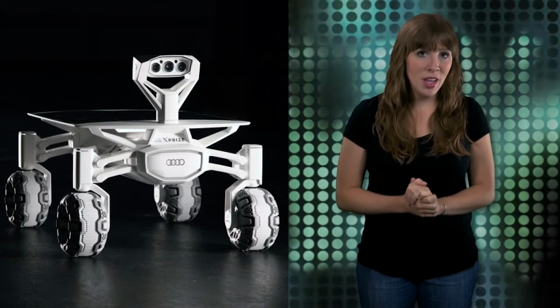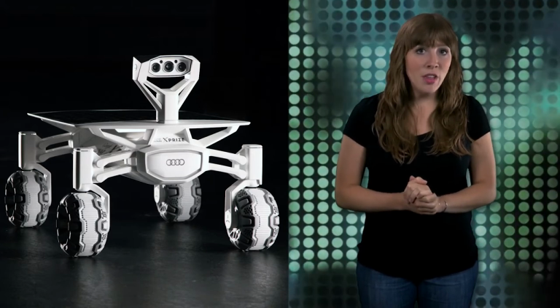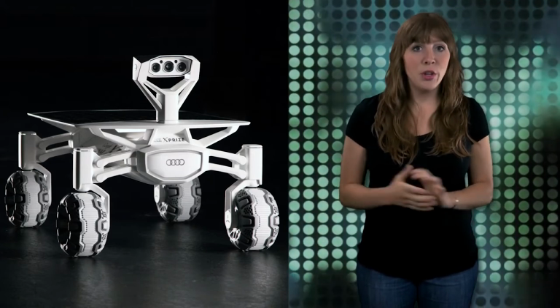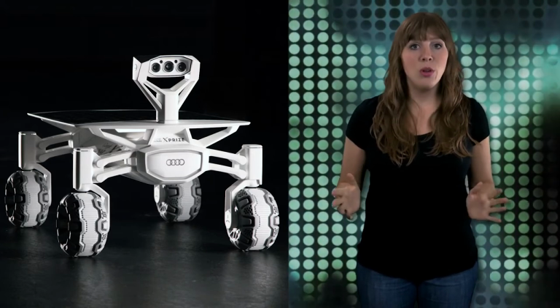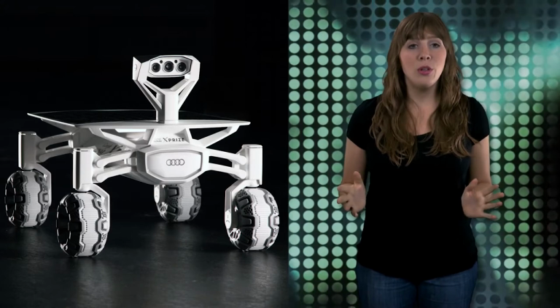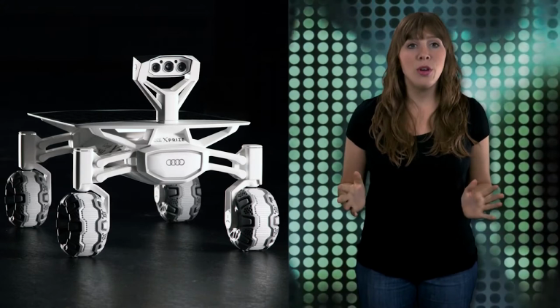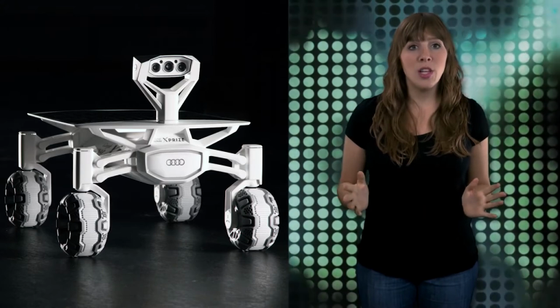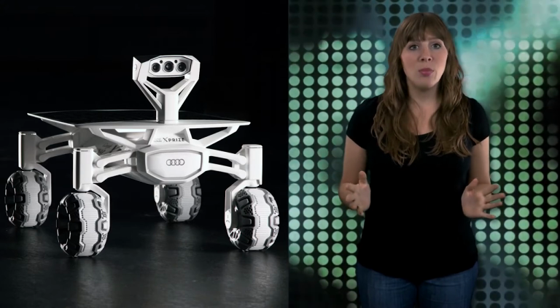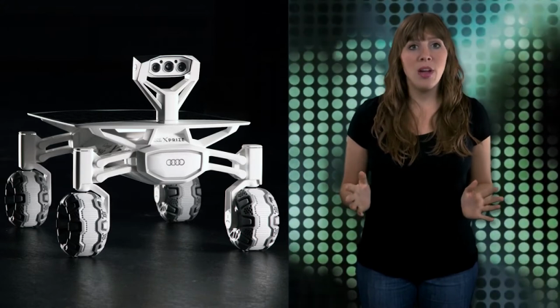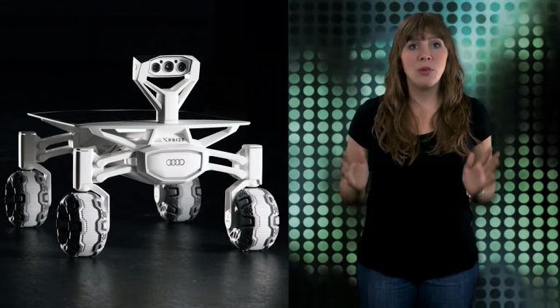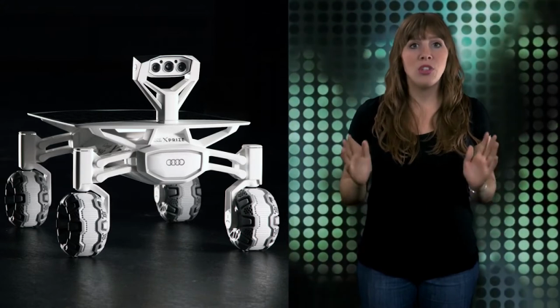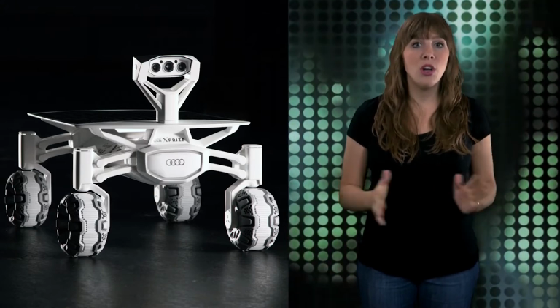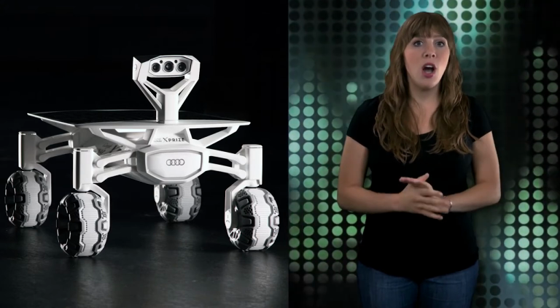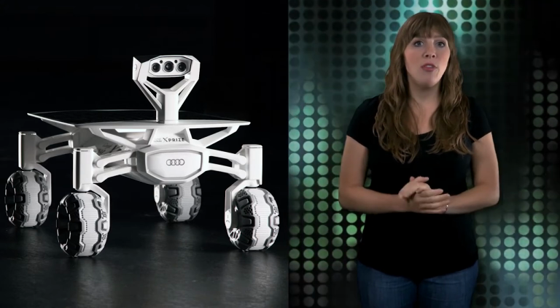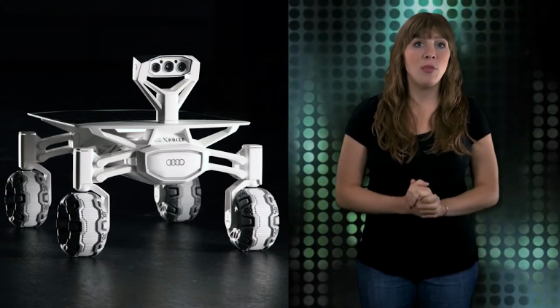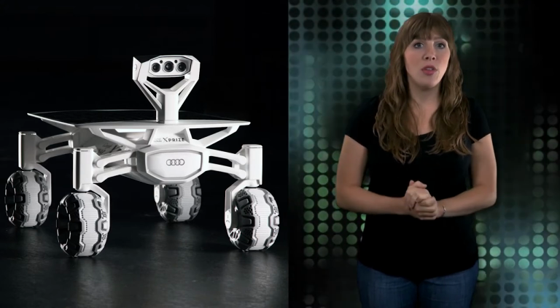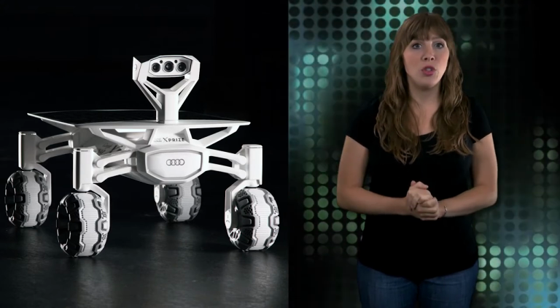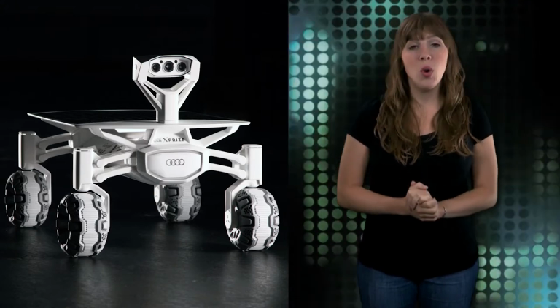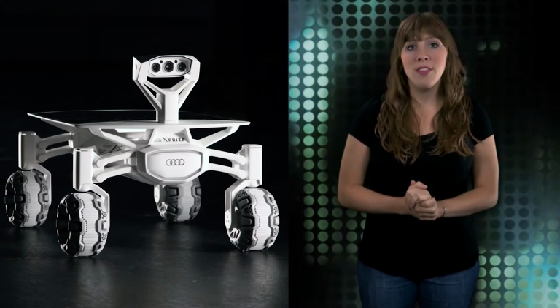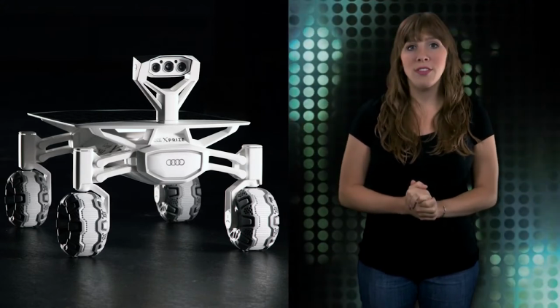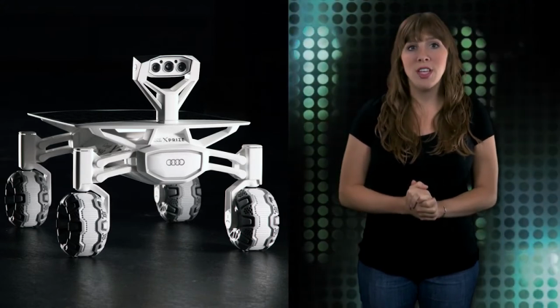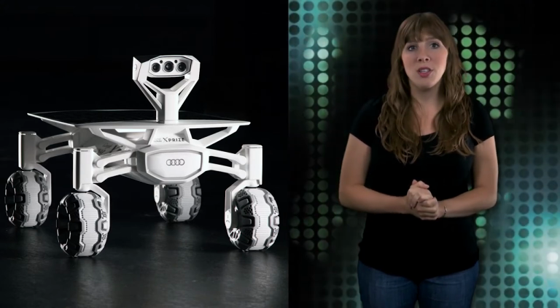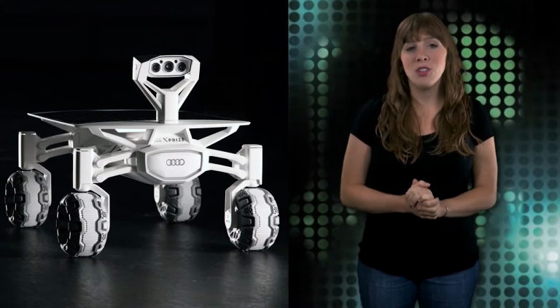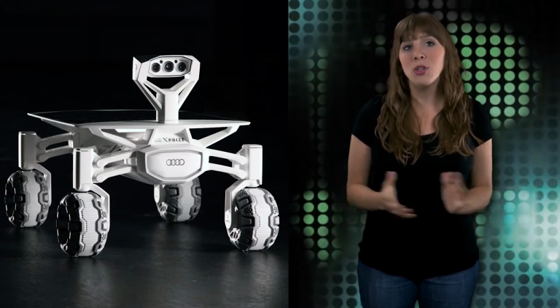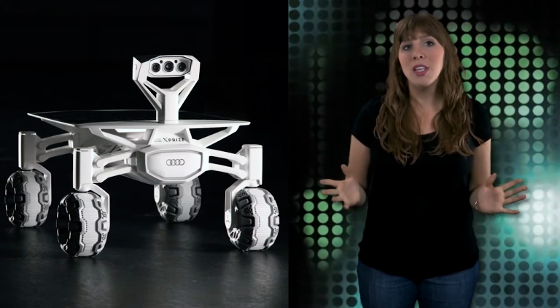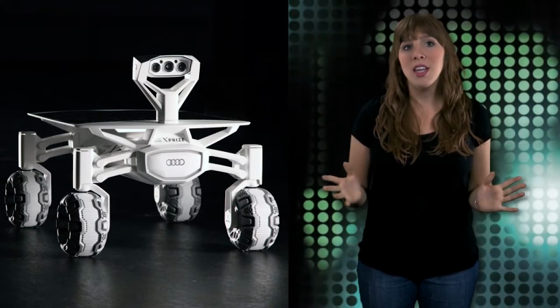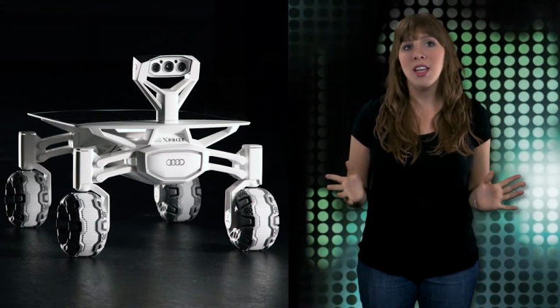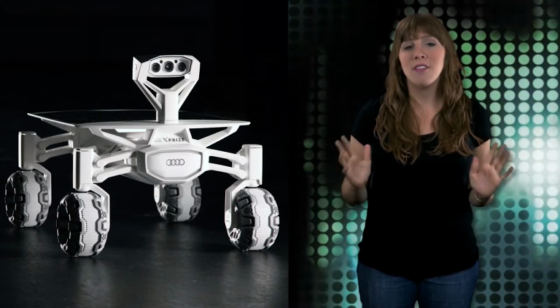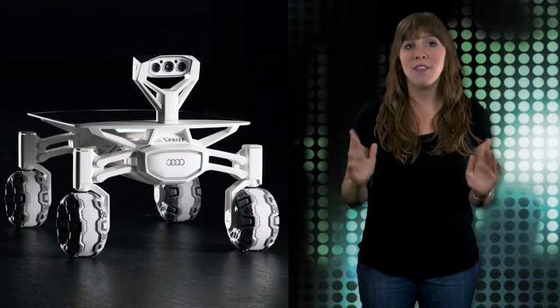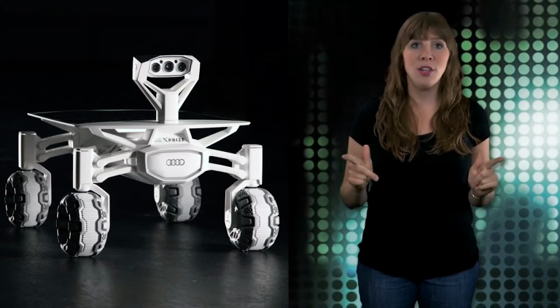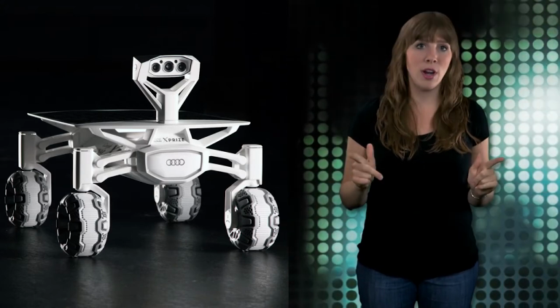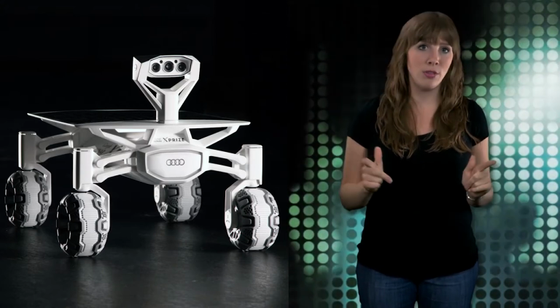The Google Lunar XPRIZE, which started off with more than 25 teams, is currently in its final round.